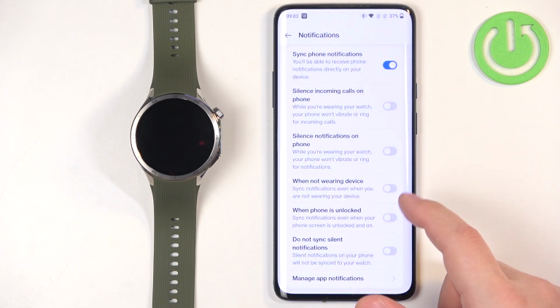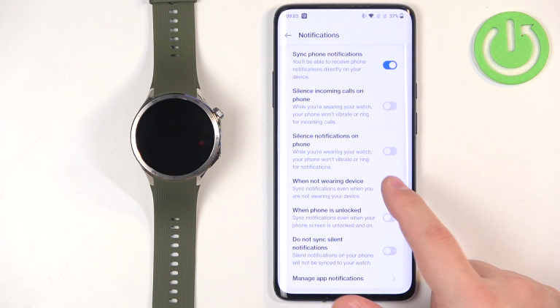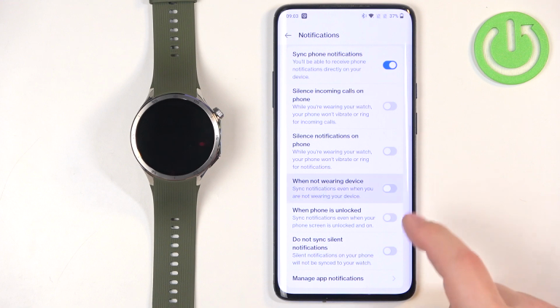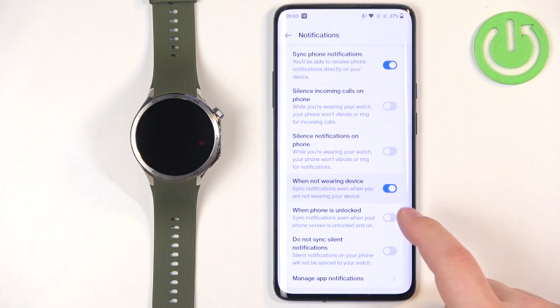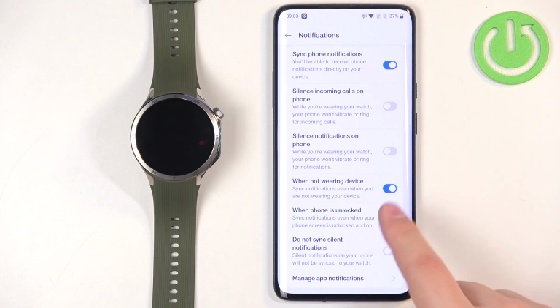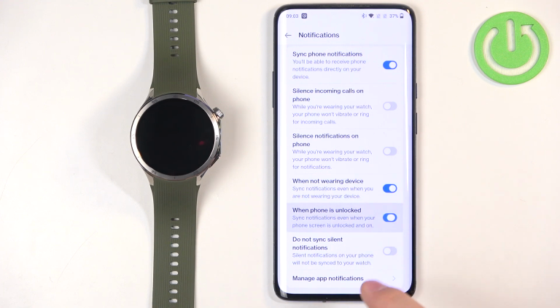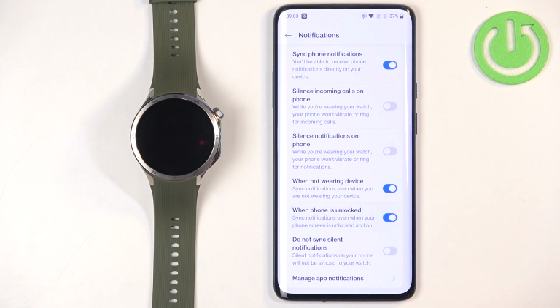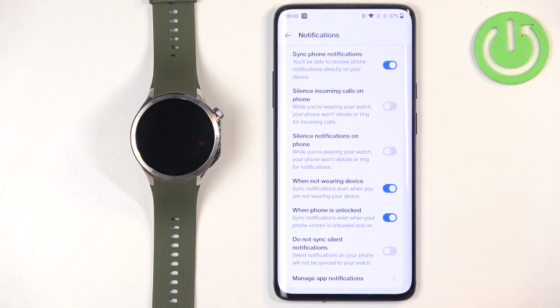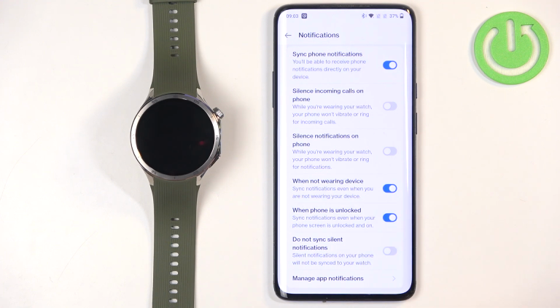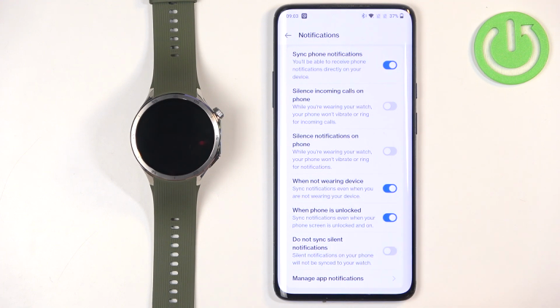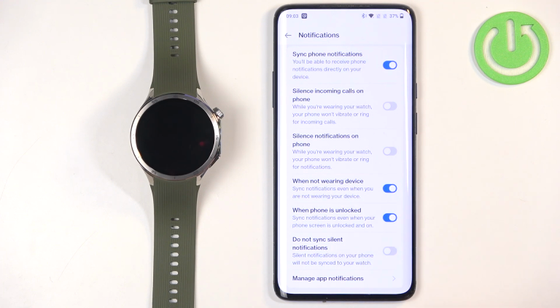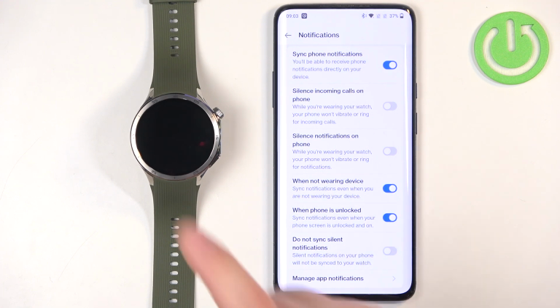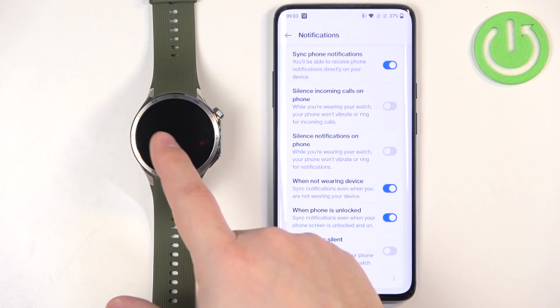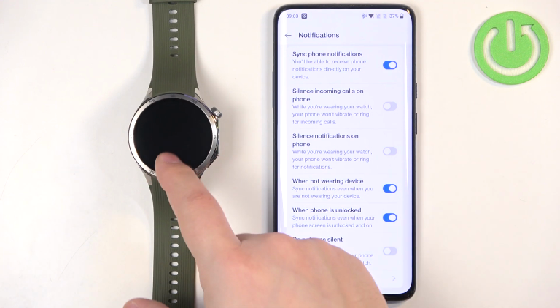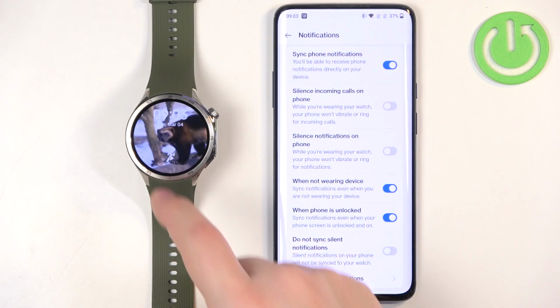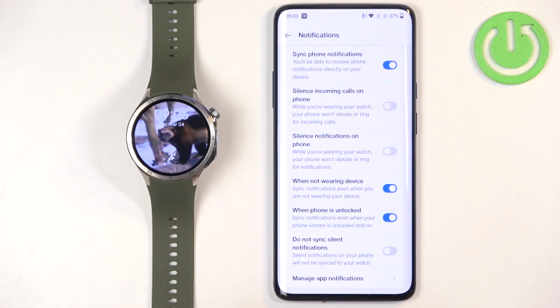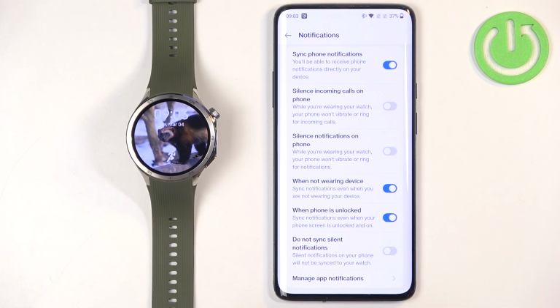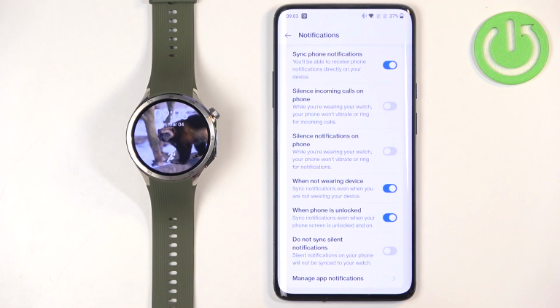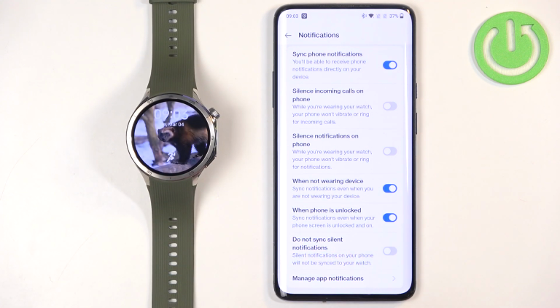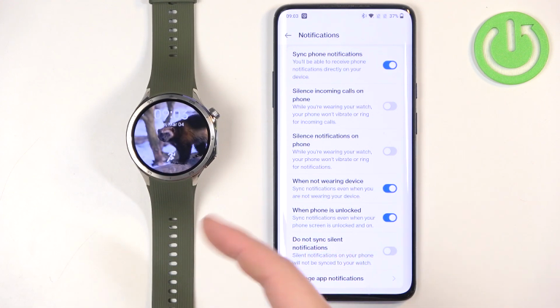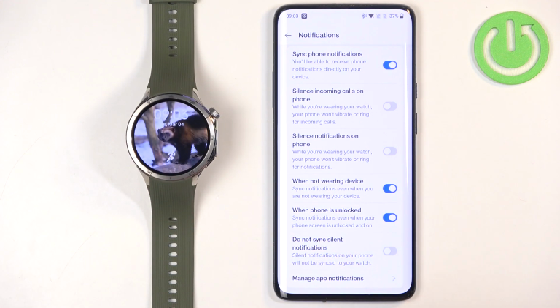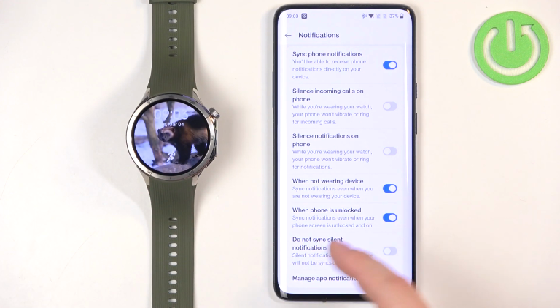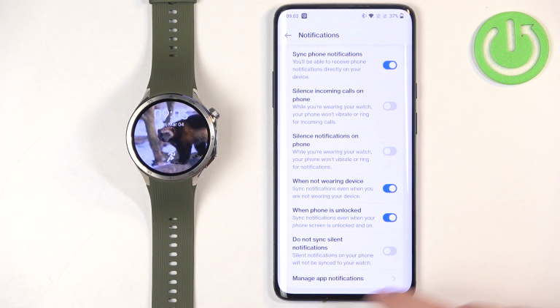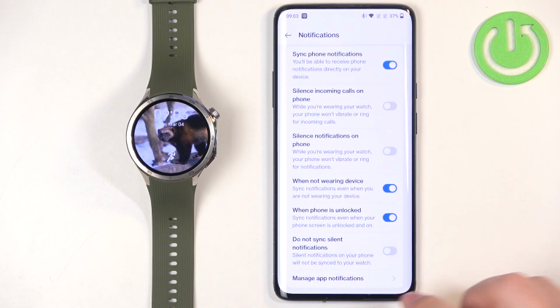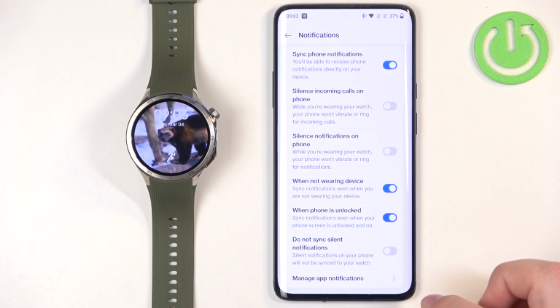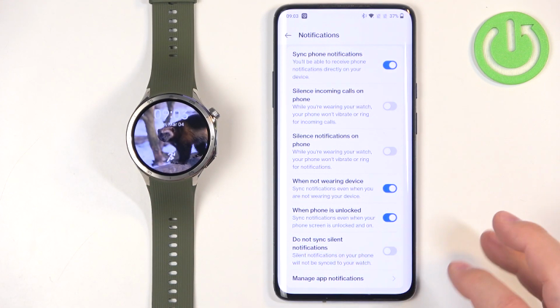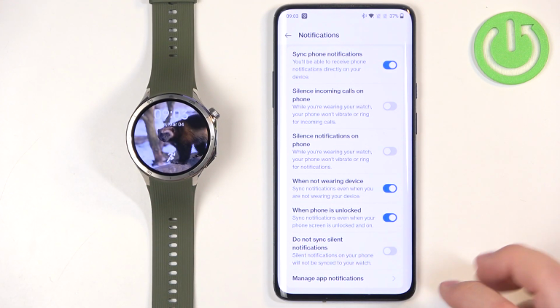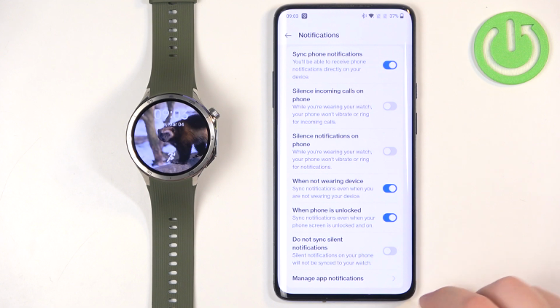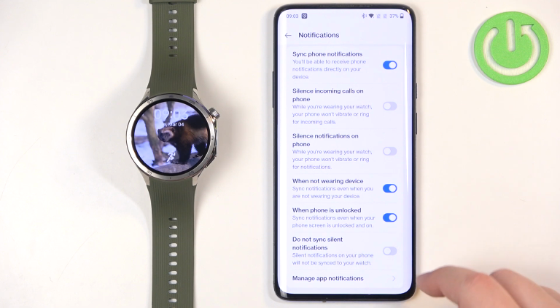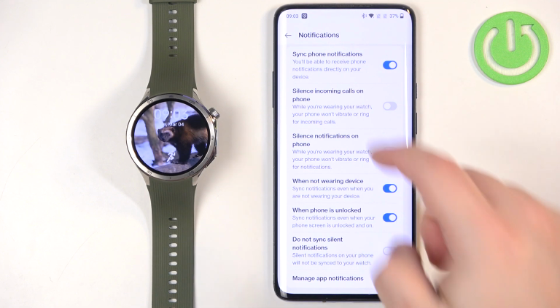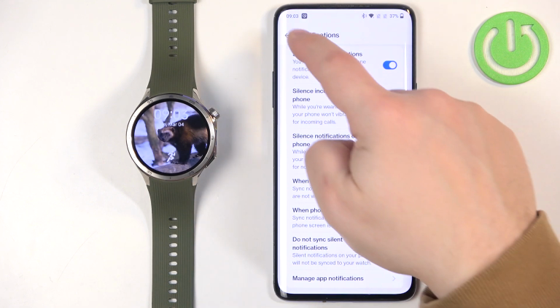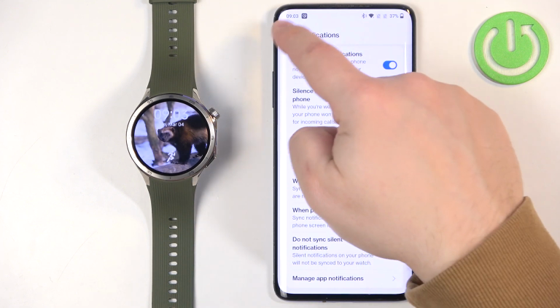I'm going to turn on the options to receive notifications even when I'm not wearing my watch and when the phone is unlocked.